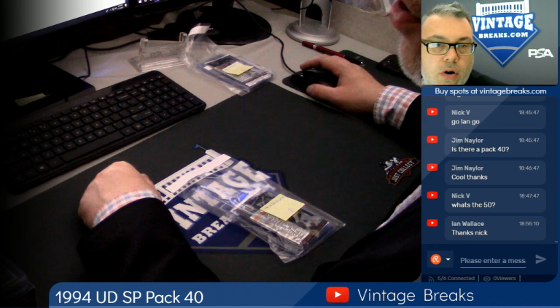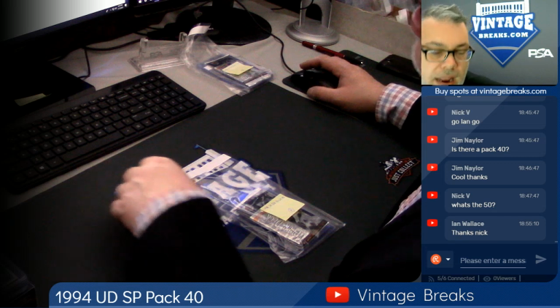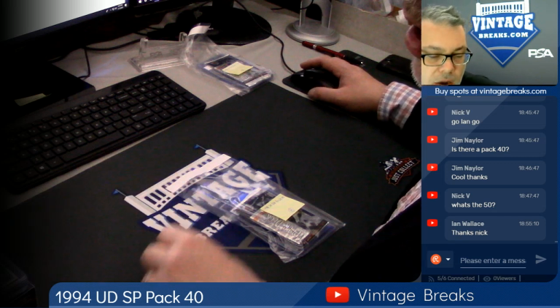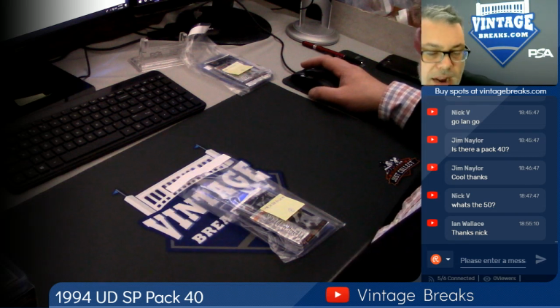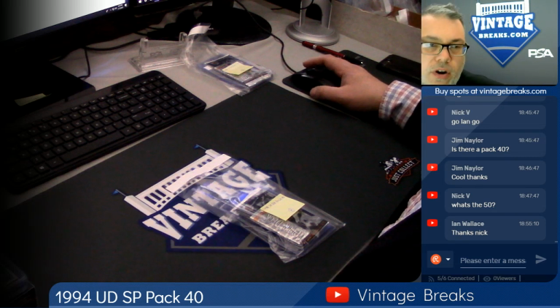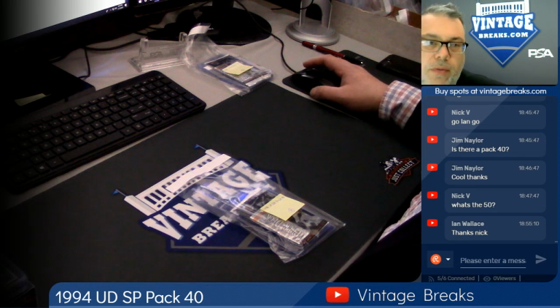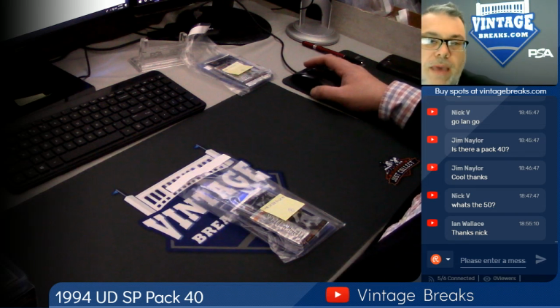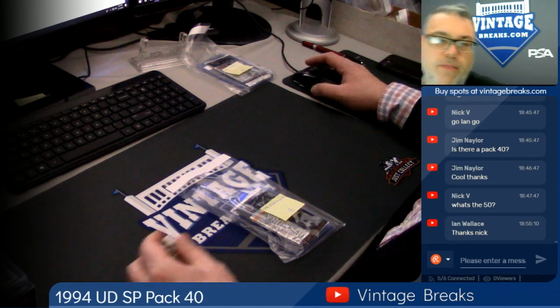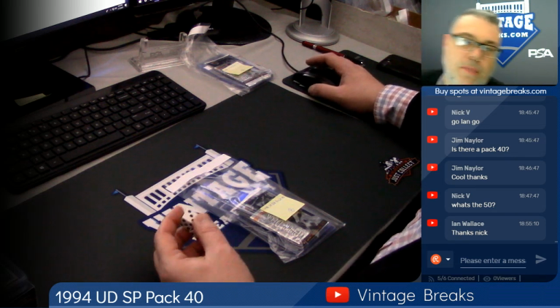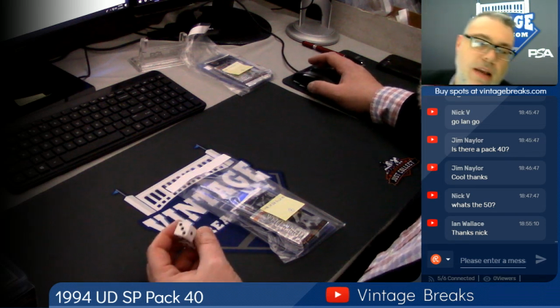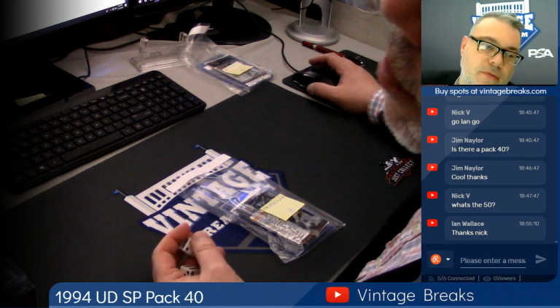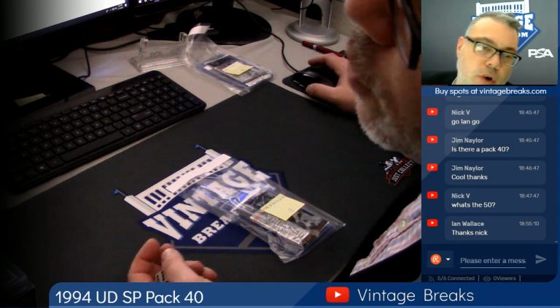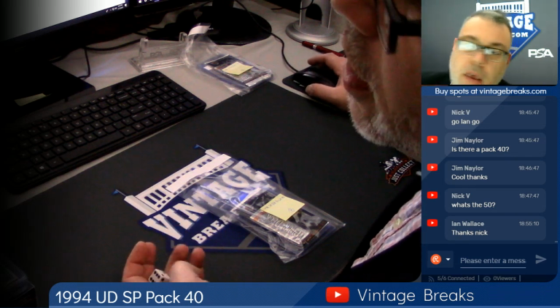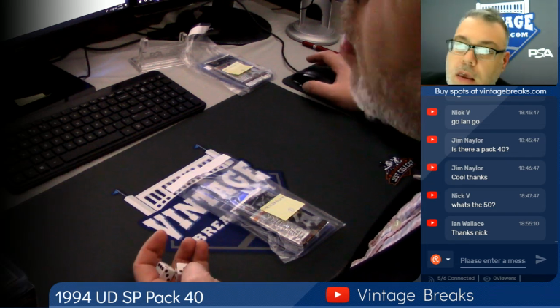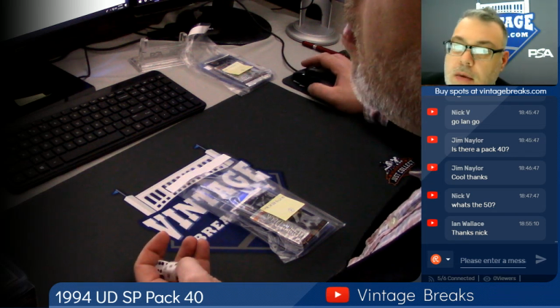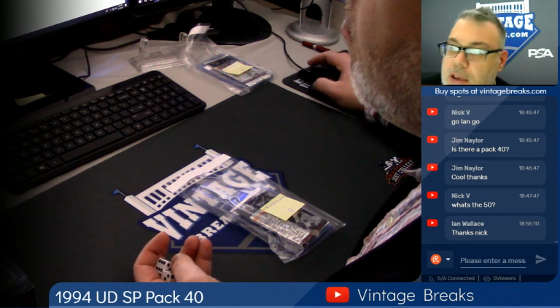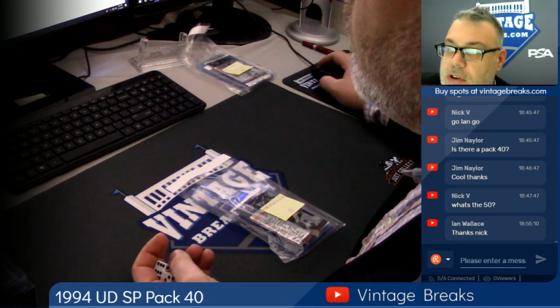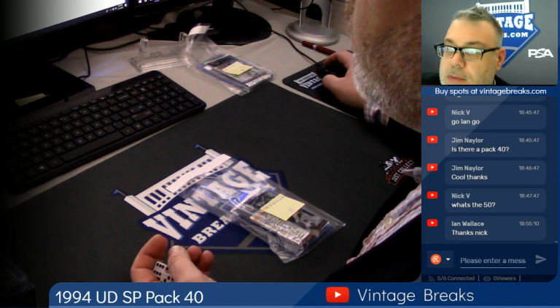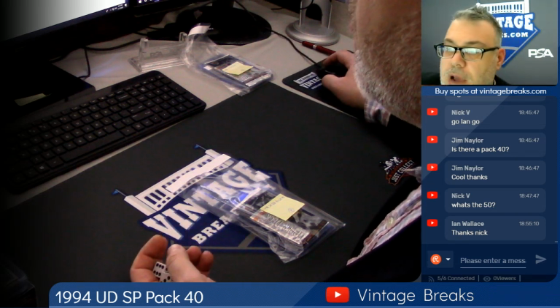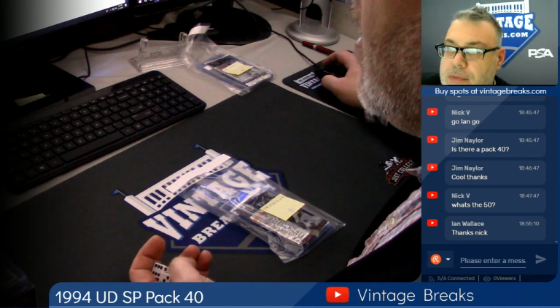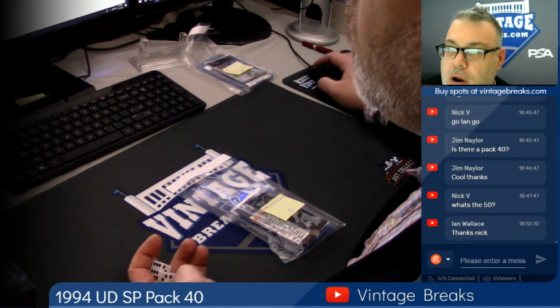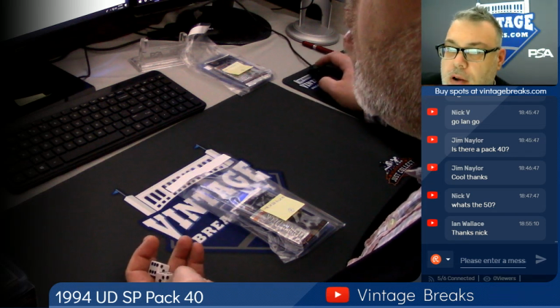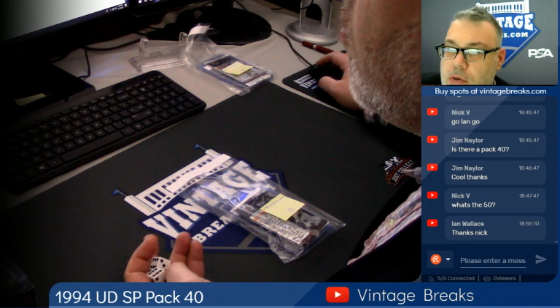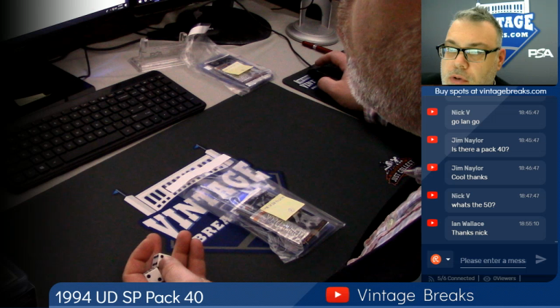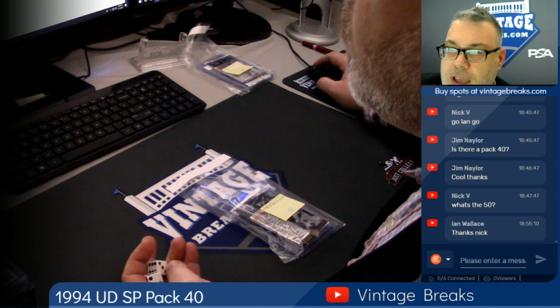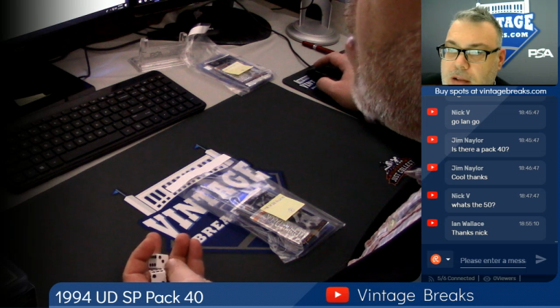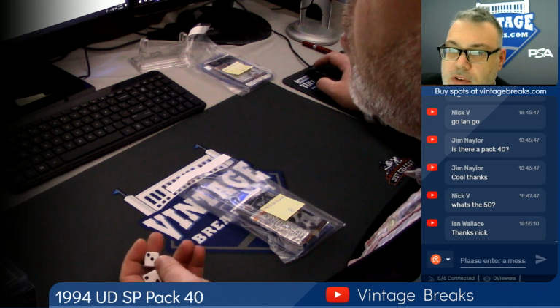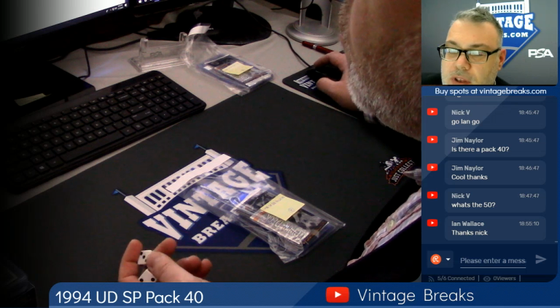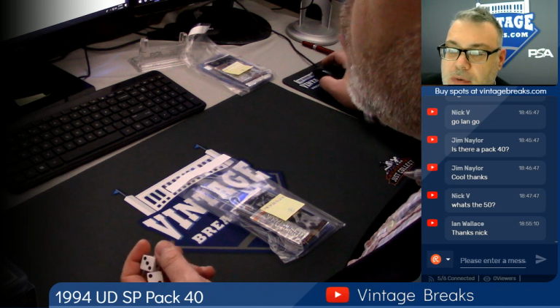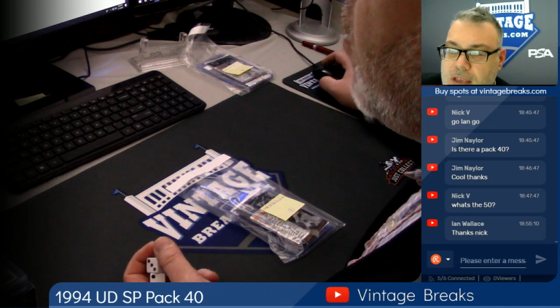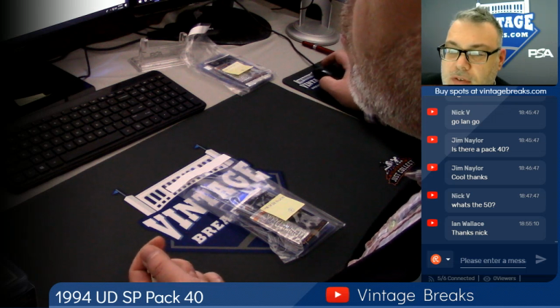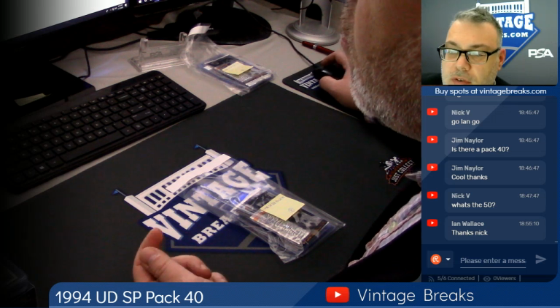Hit record and get it going. 94 SP Baseball, pack number 40. Make sure you subscribe to our YouTube channel, which is Vintage Breaks.